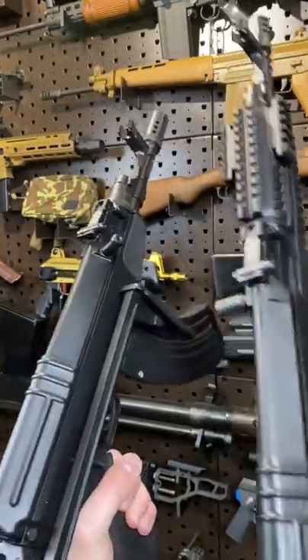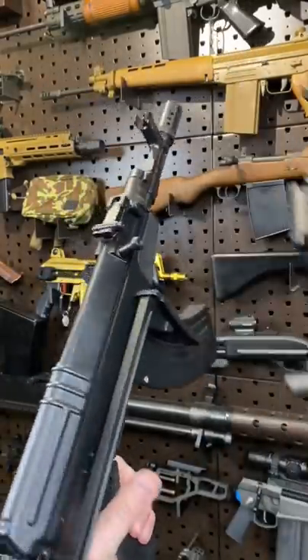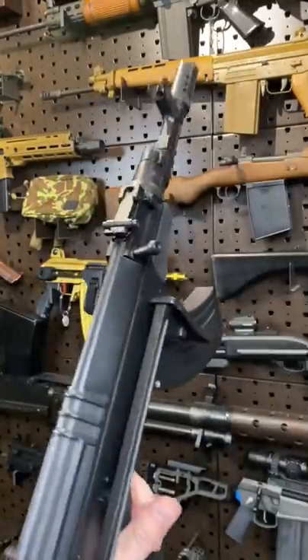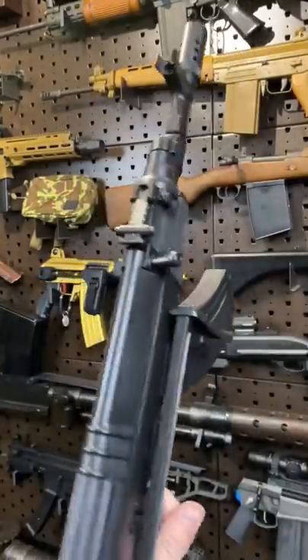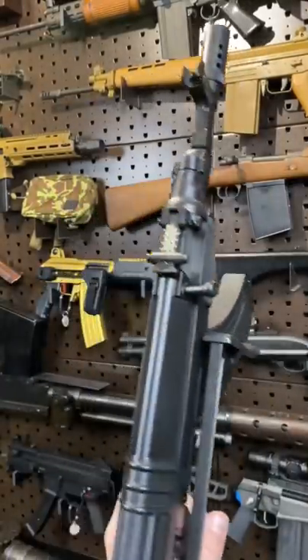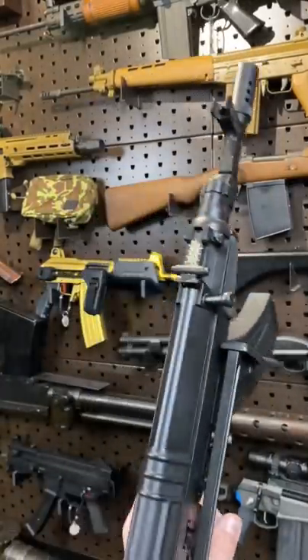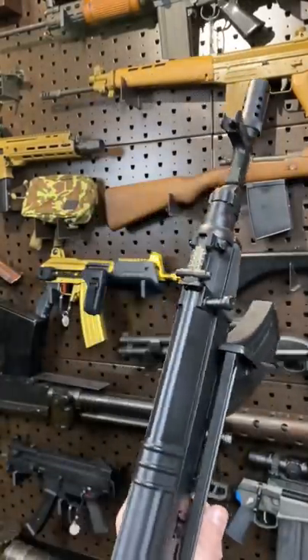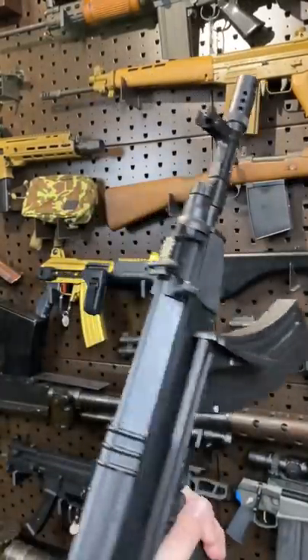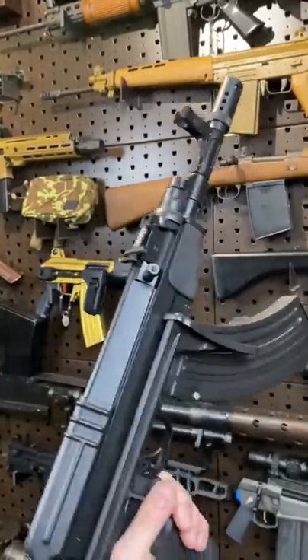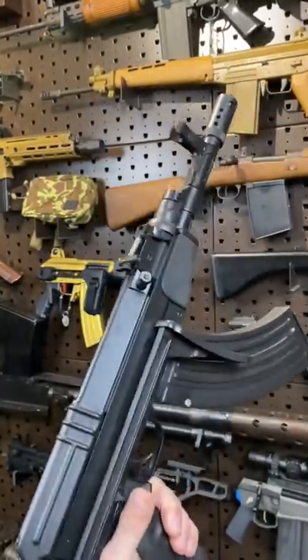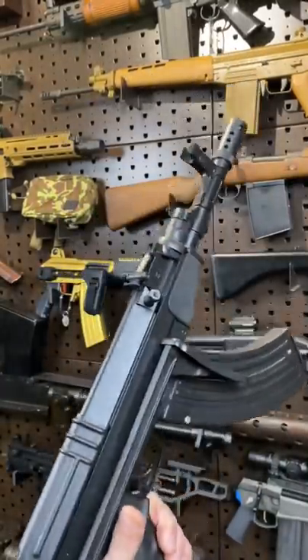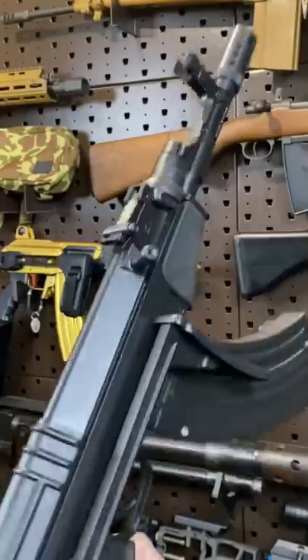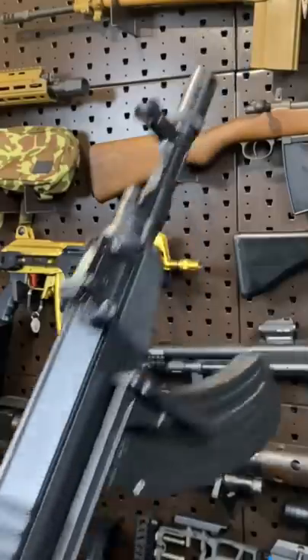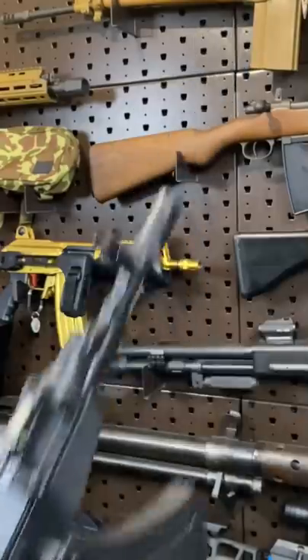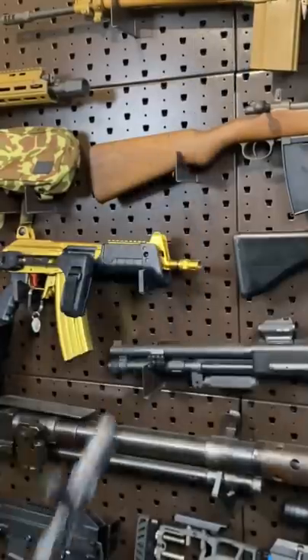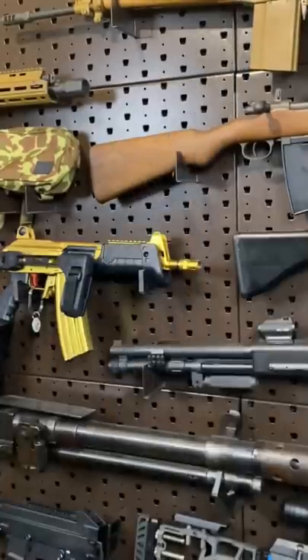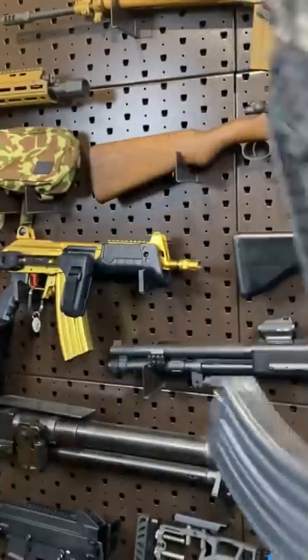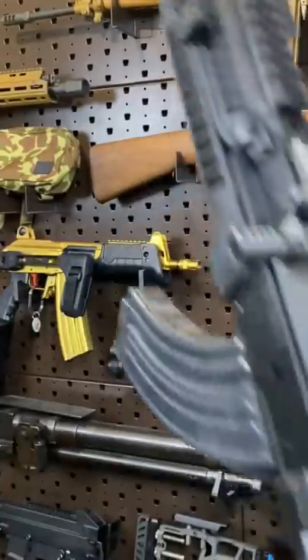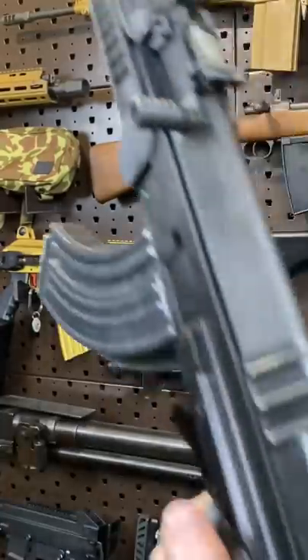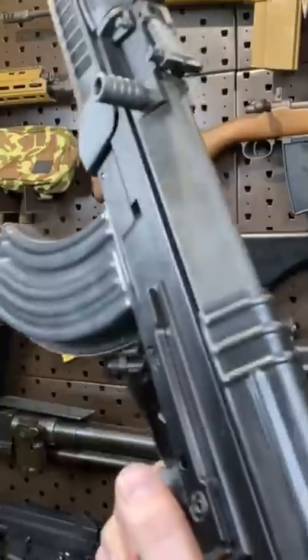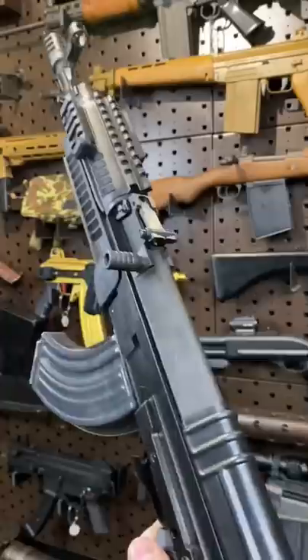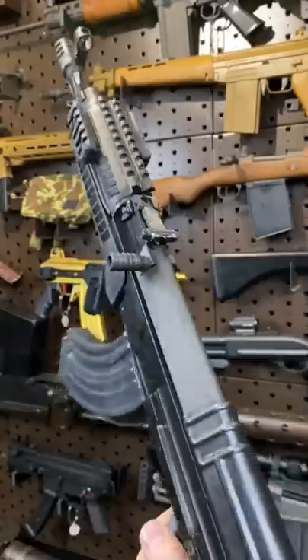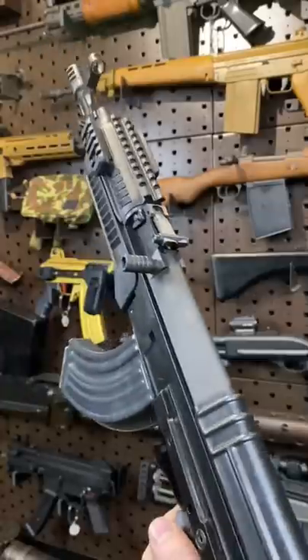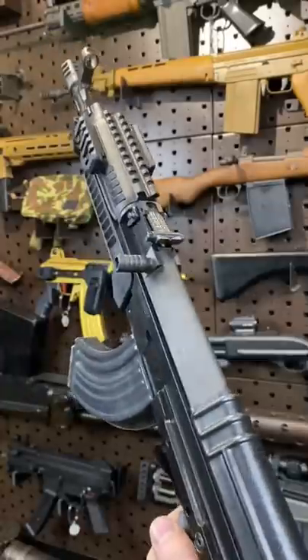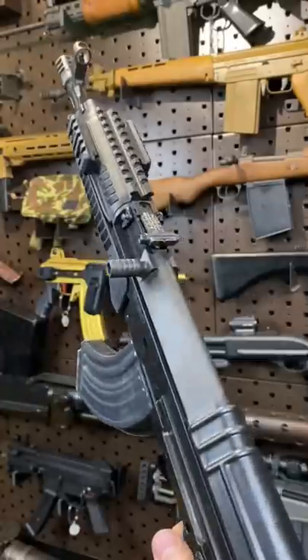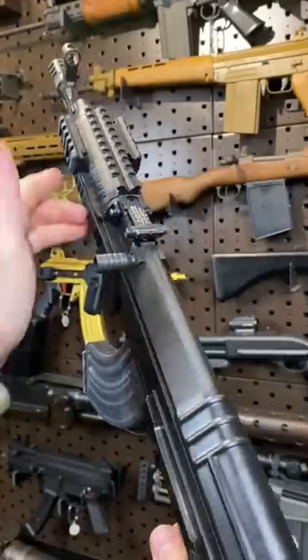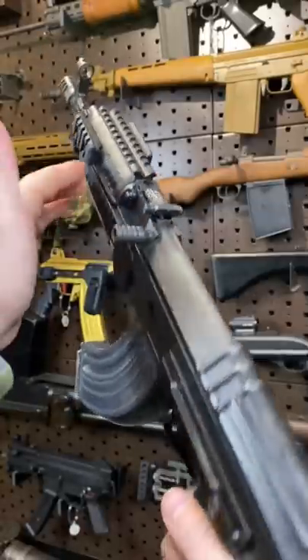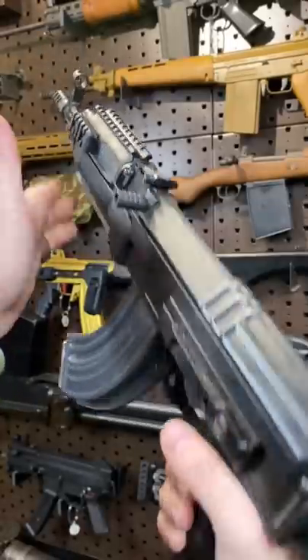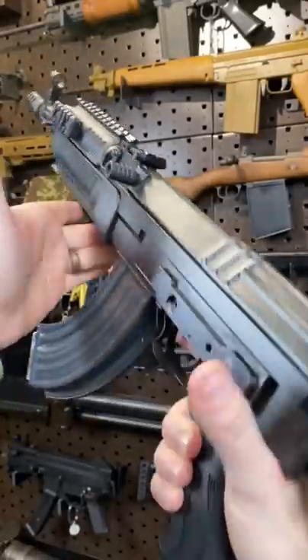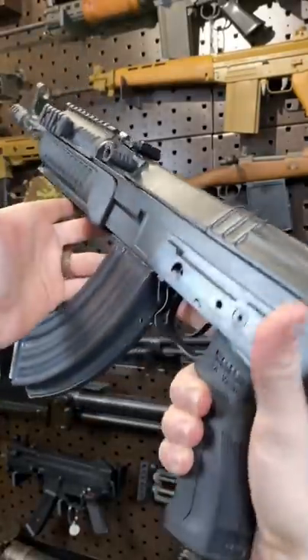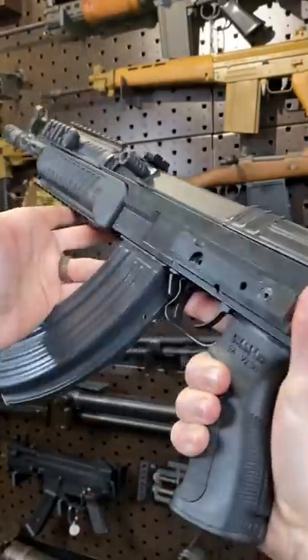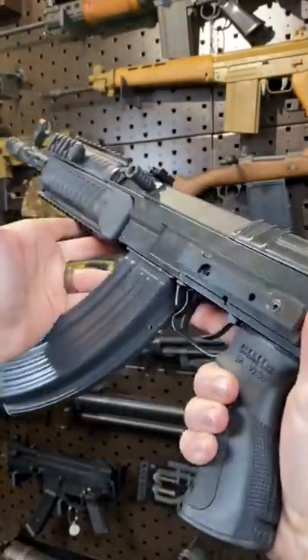This guy has a 7.5 inch barrel, which is wild and fun. This guy has an 11.8 inch.